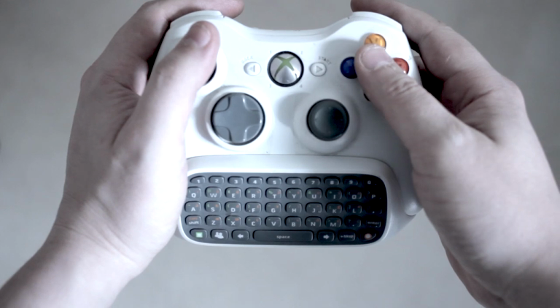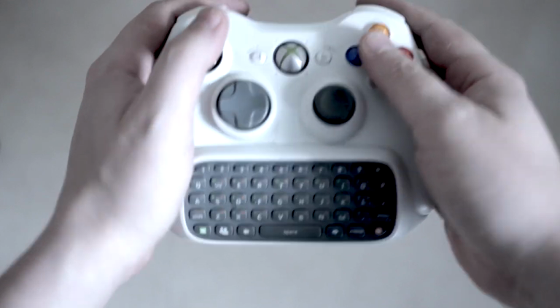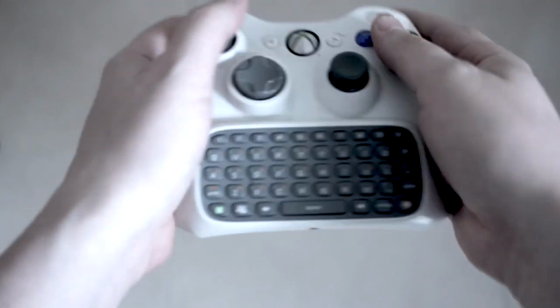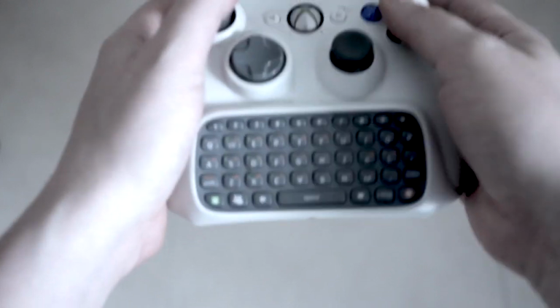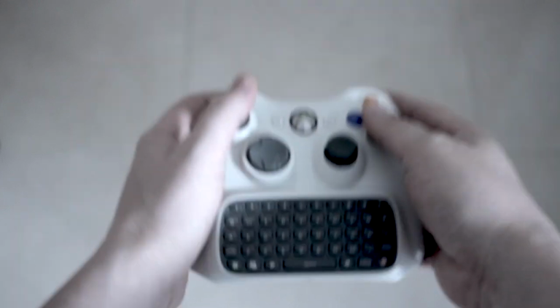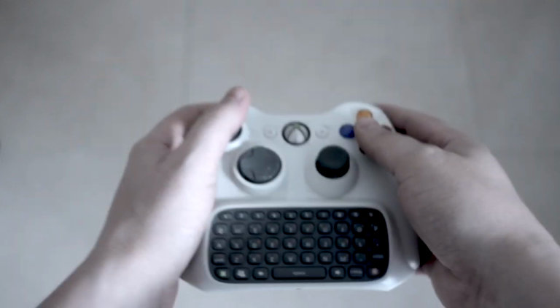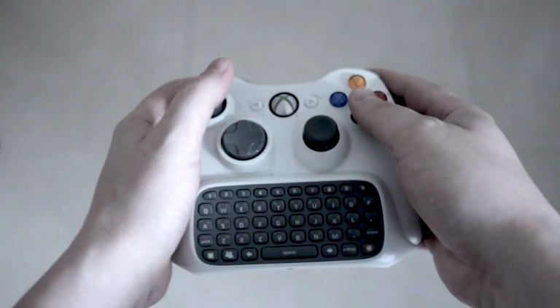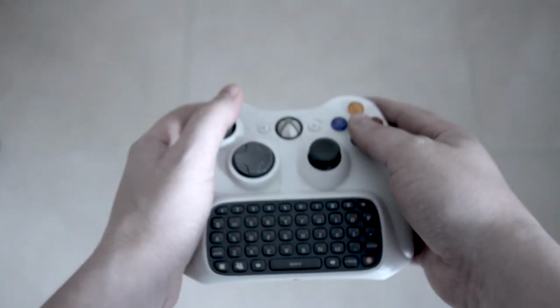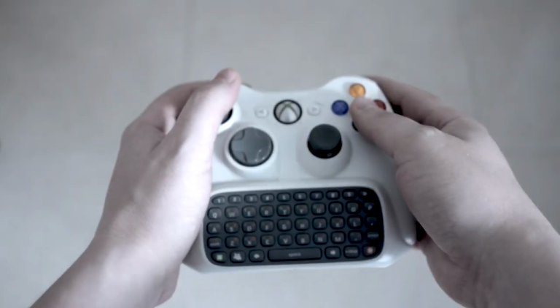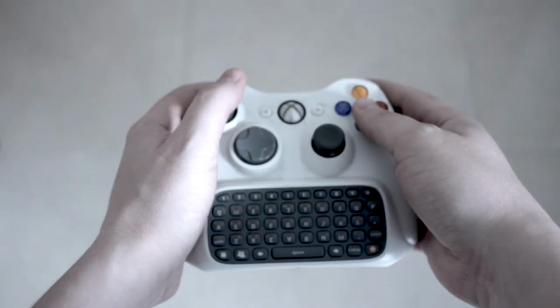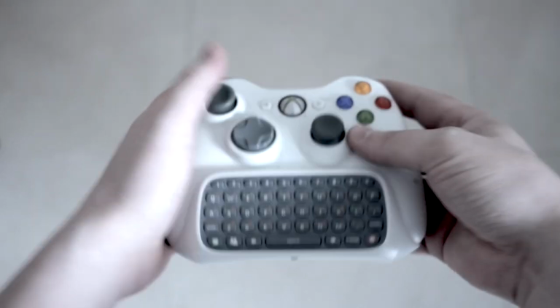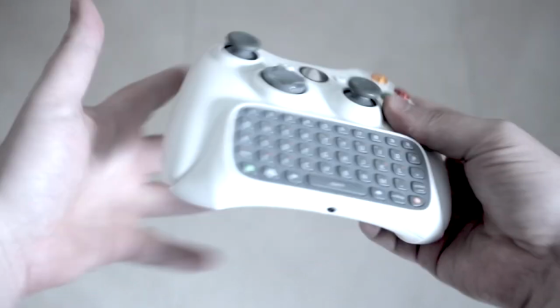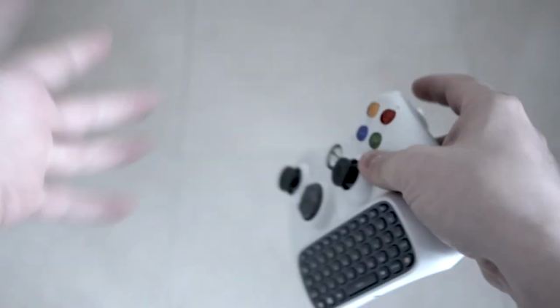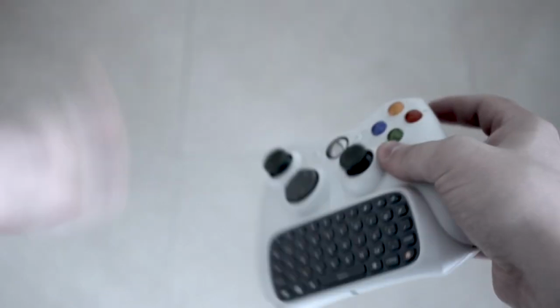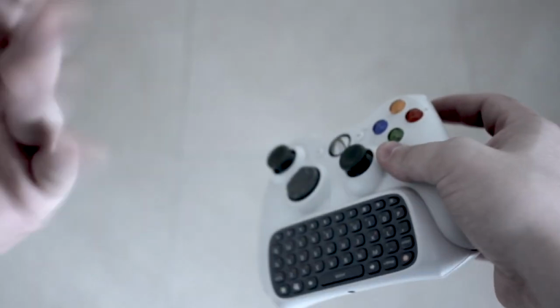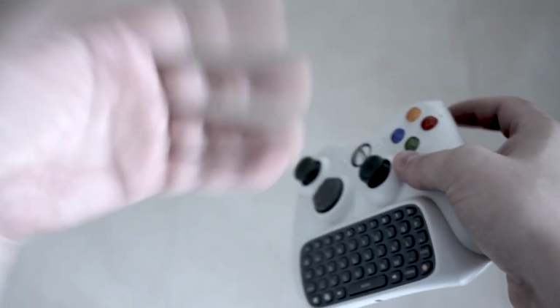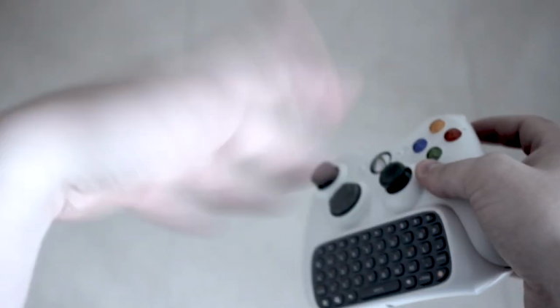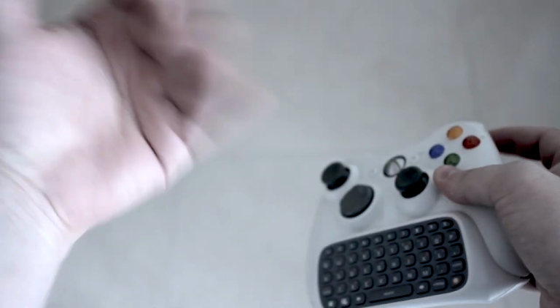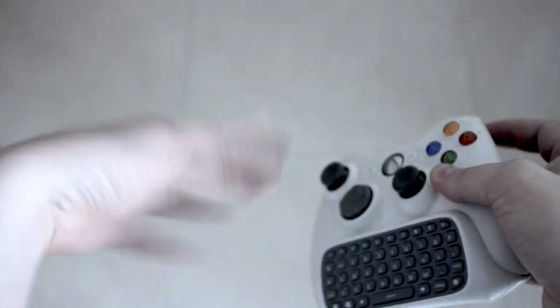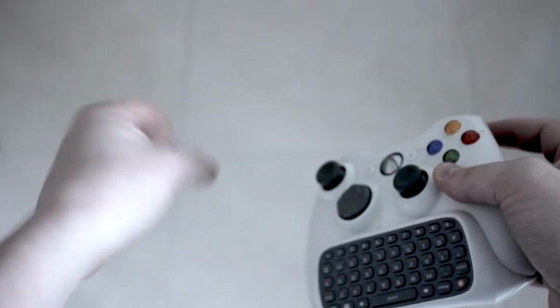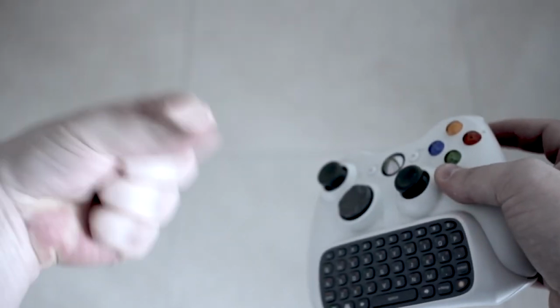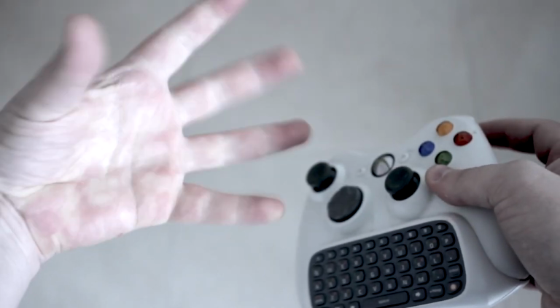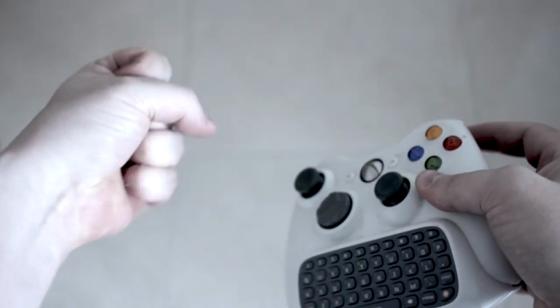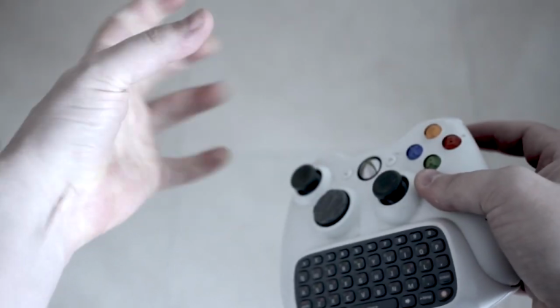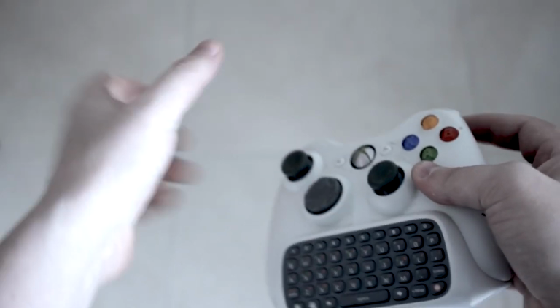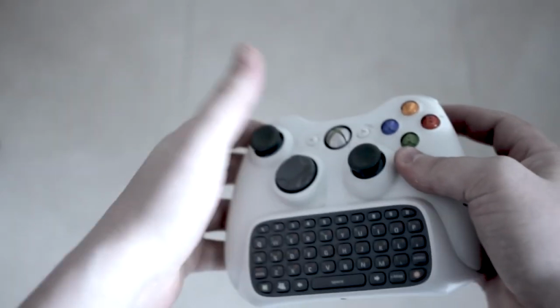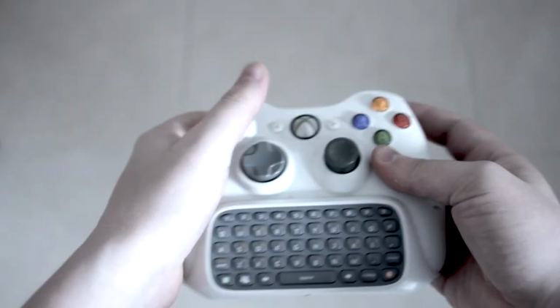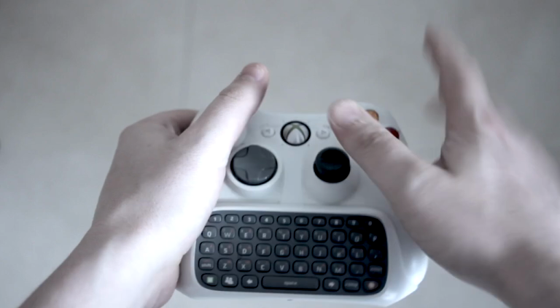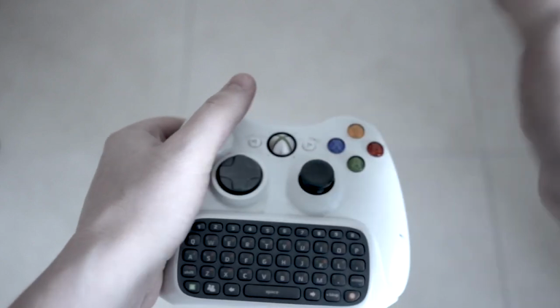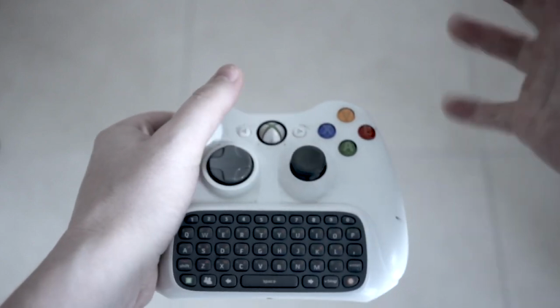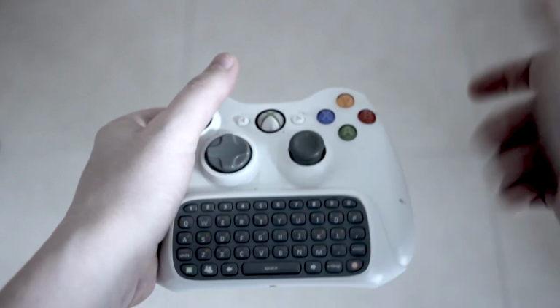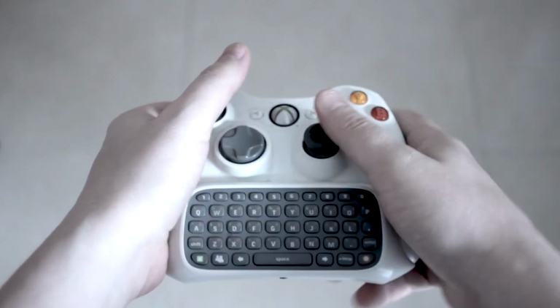Essentially an asymmetrical hand position for an asymmetrical pad. This is no problem per se, but it puts all the weight of the heavy pad into the left hand.